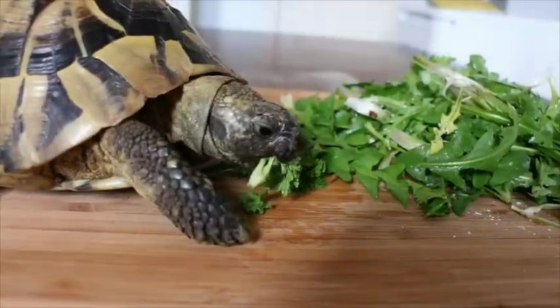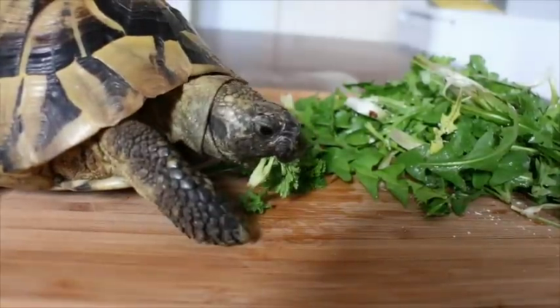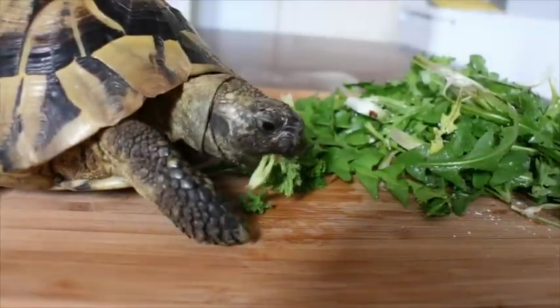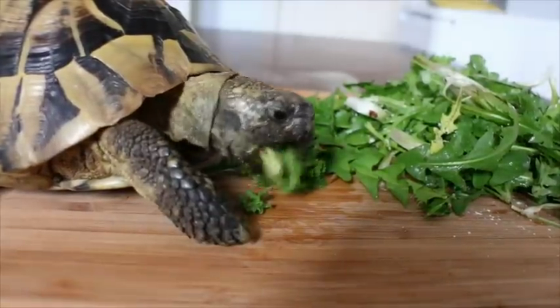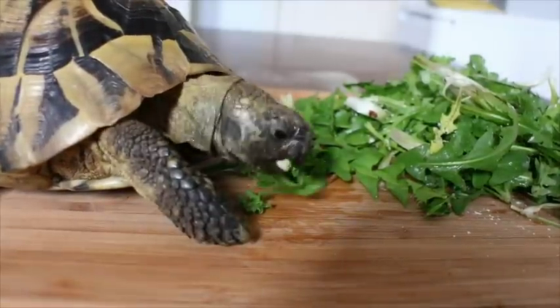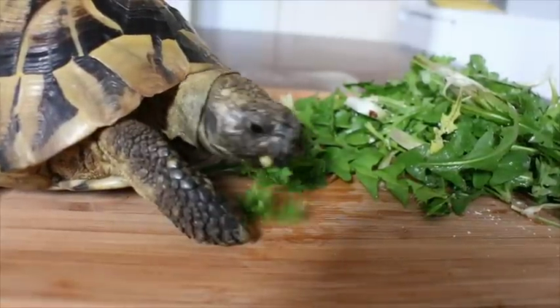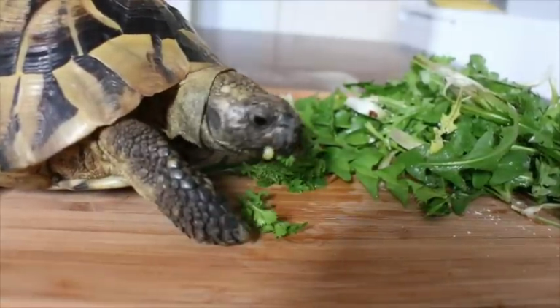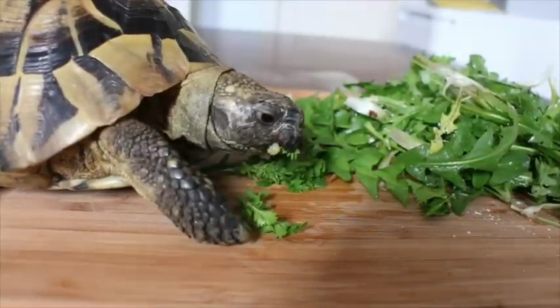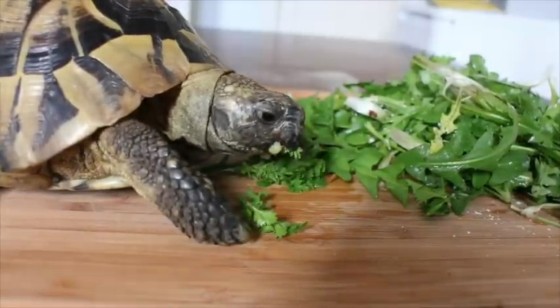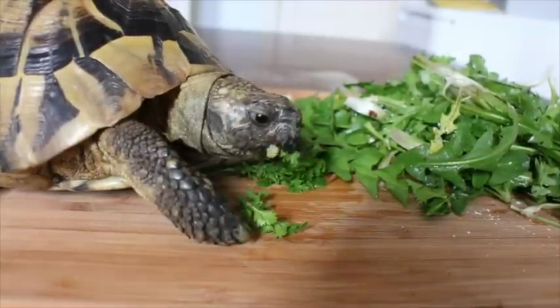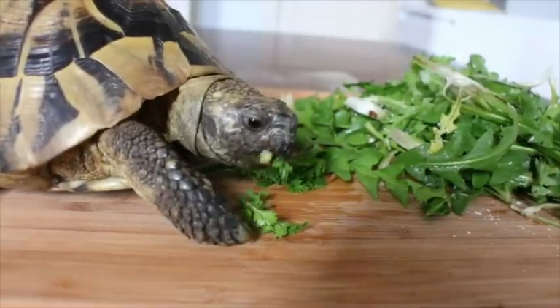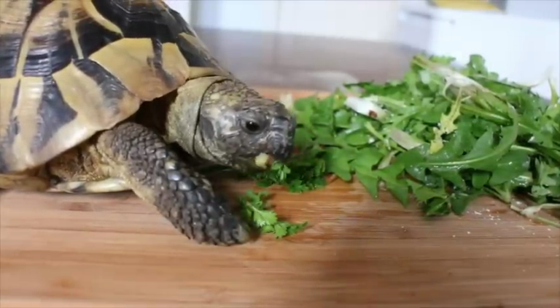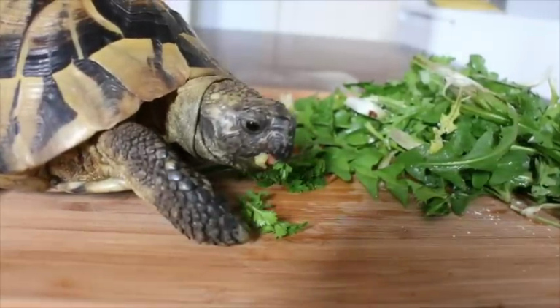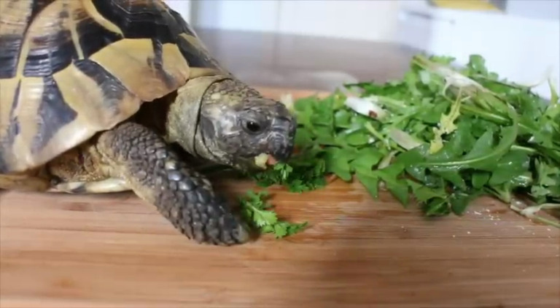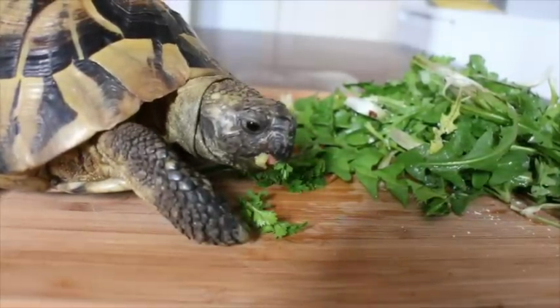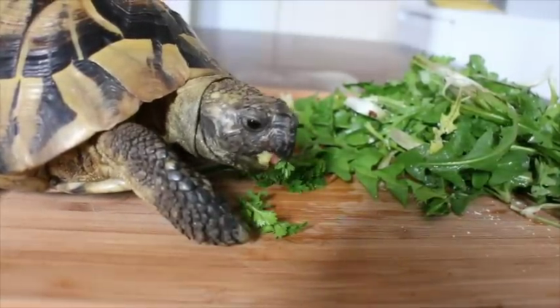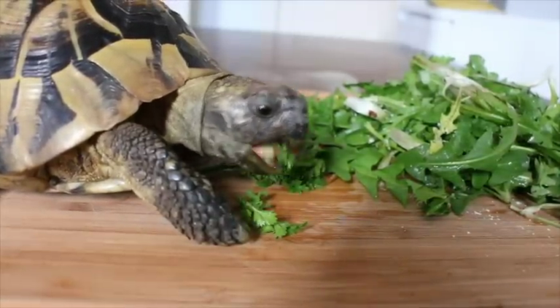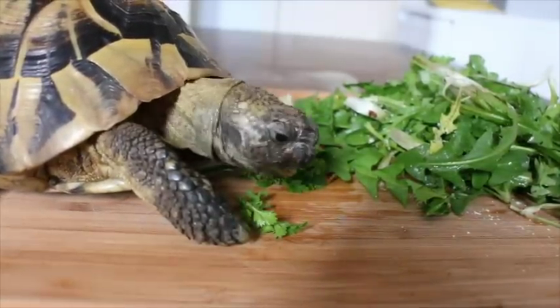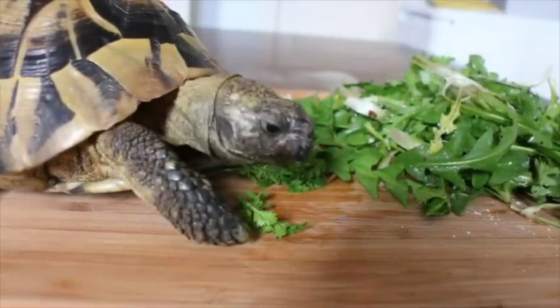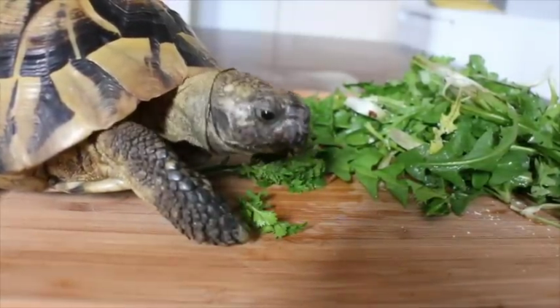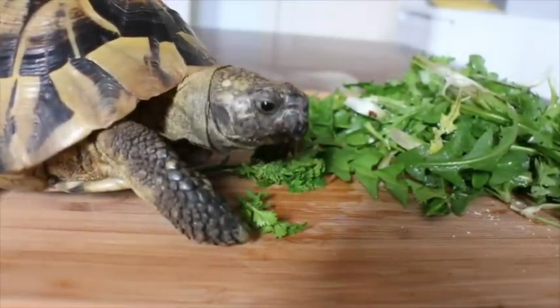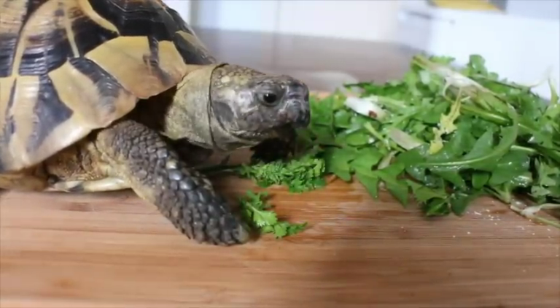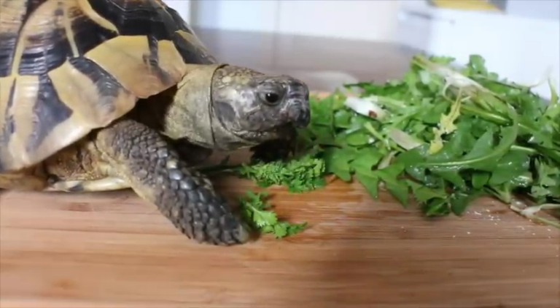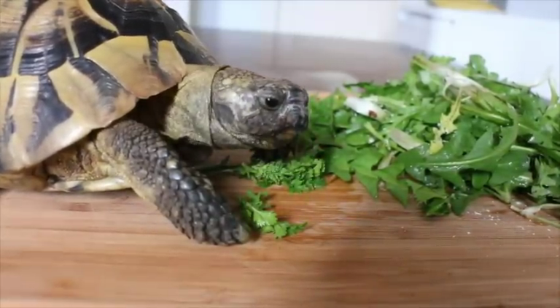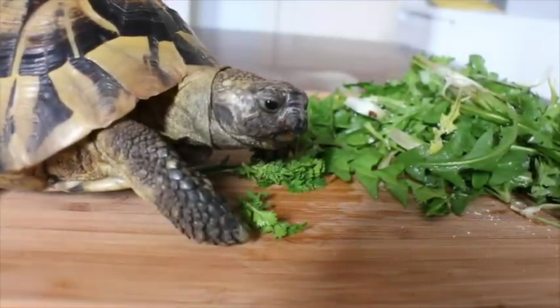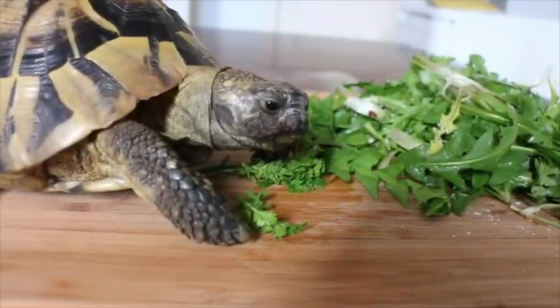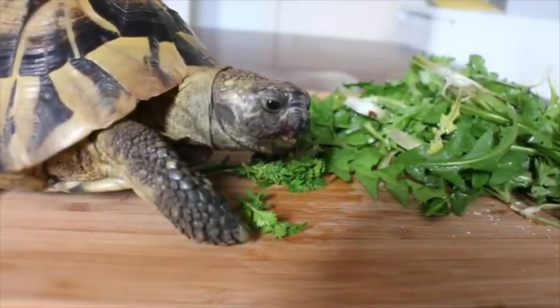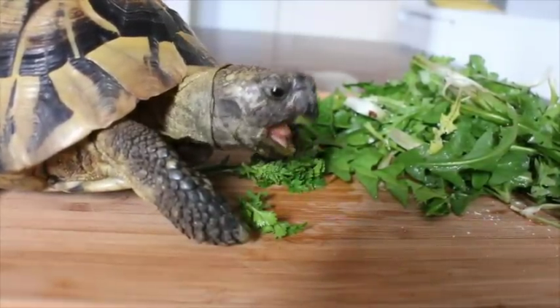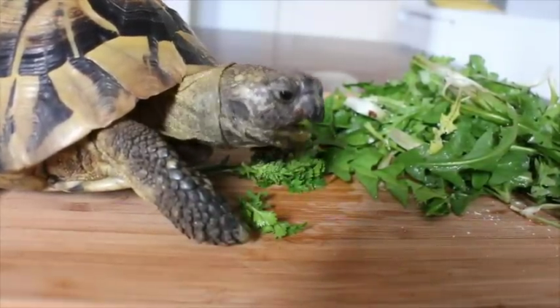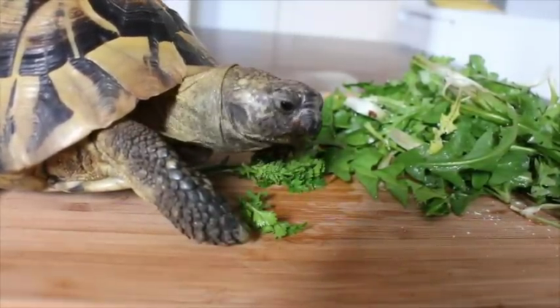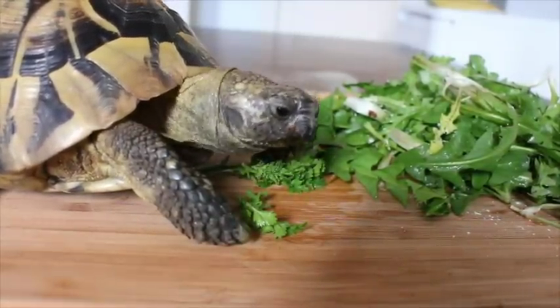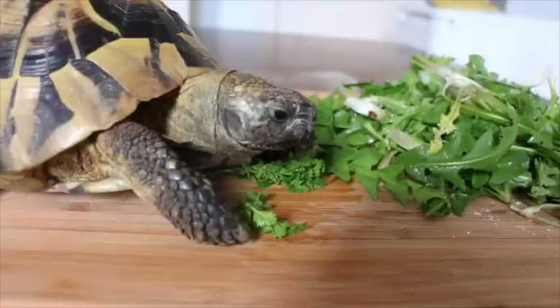Okay, while Herman's having his lunch here, I'm going to try and answer some questions that I got from the last video.